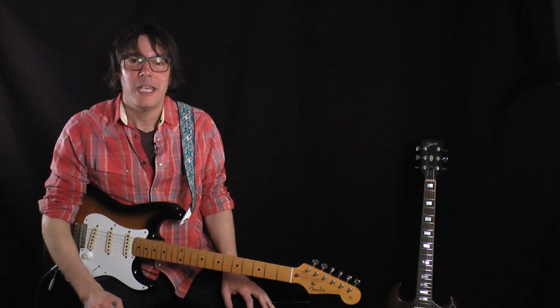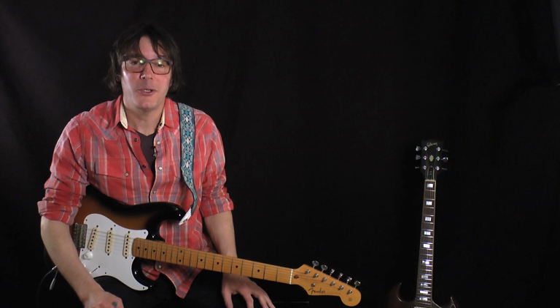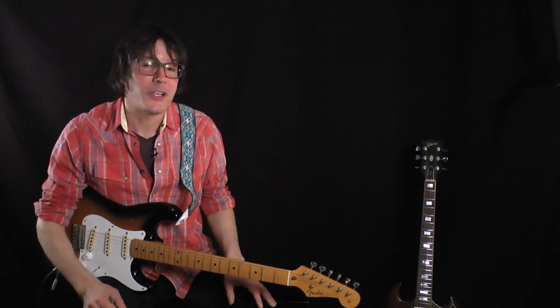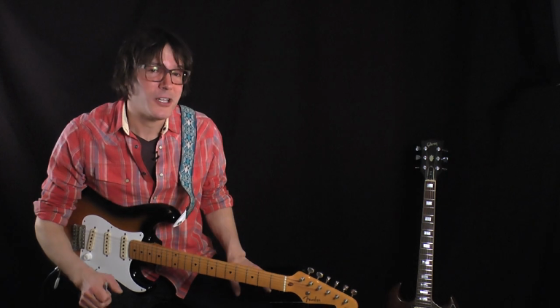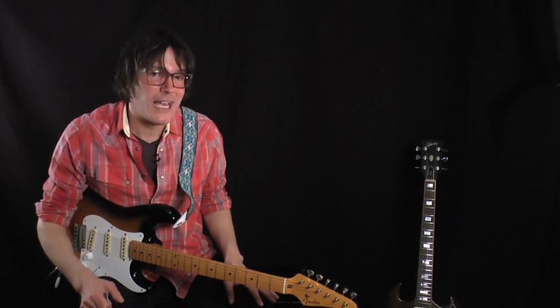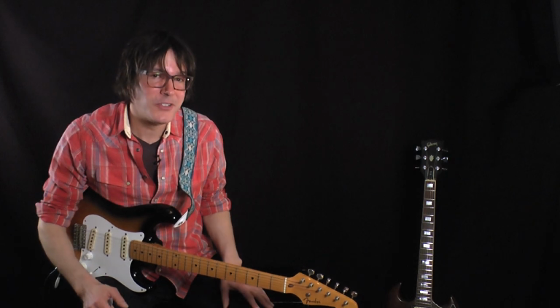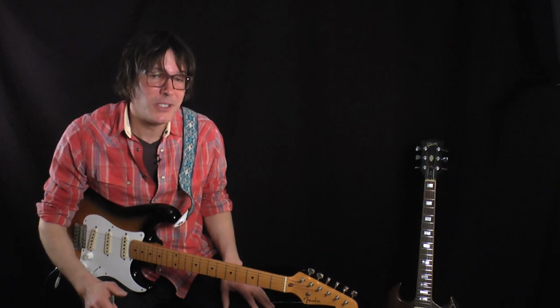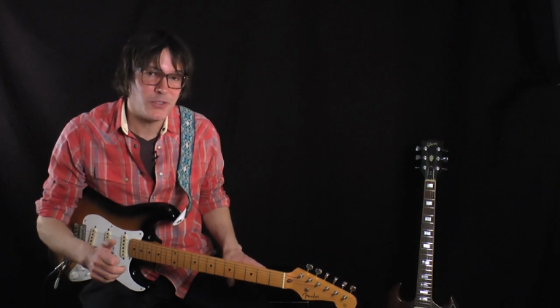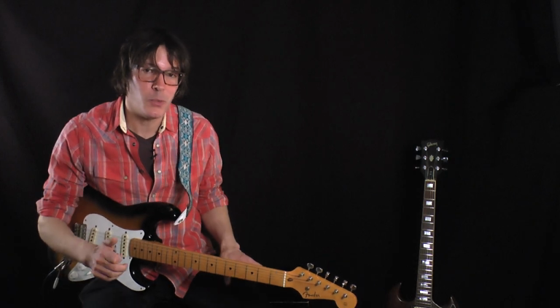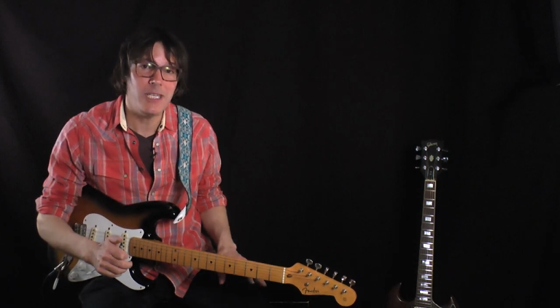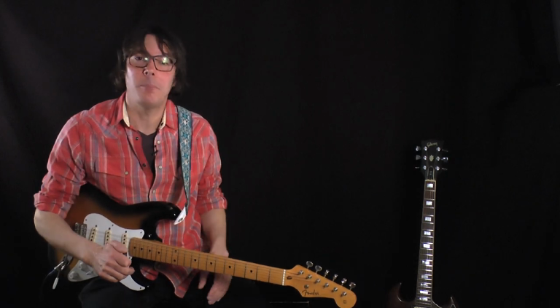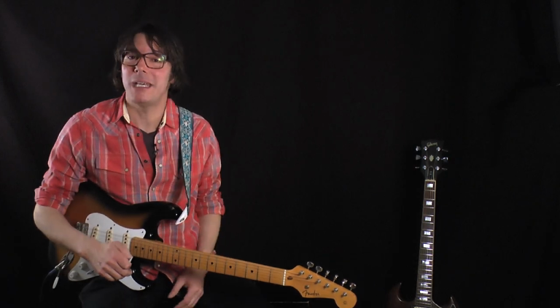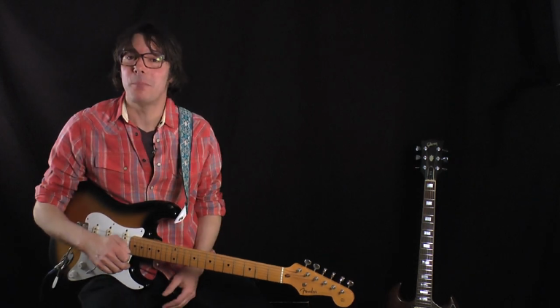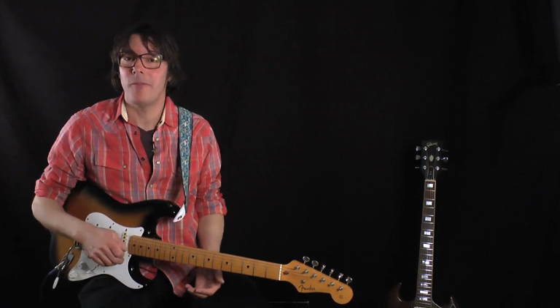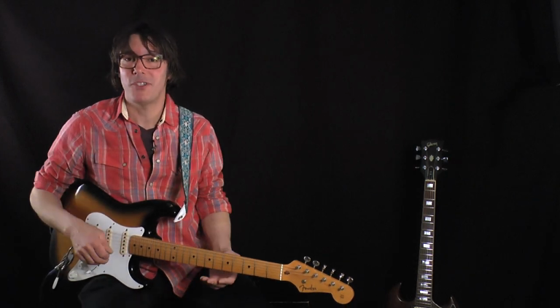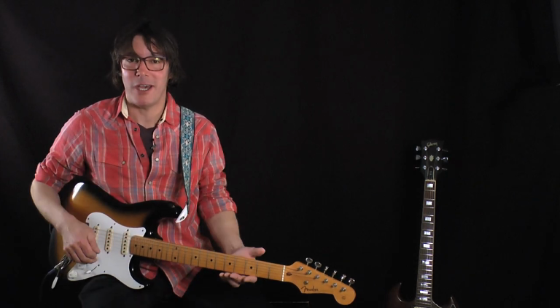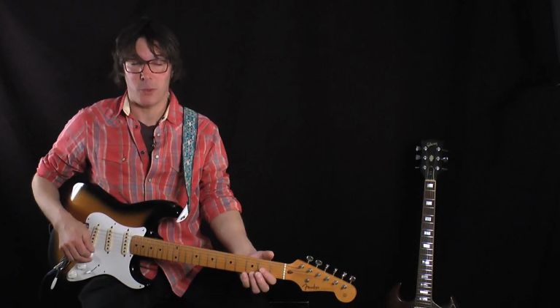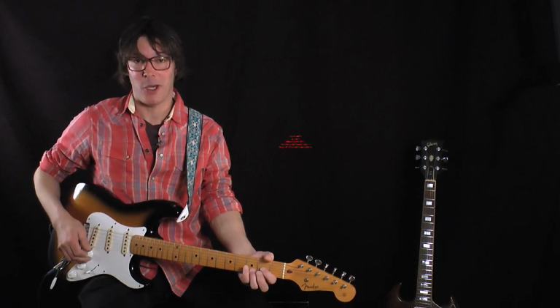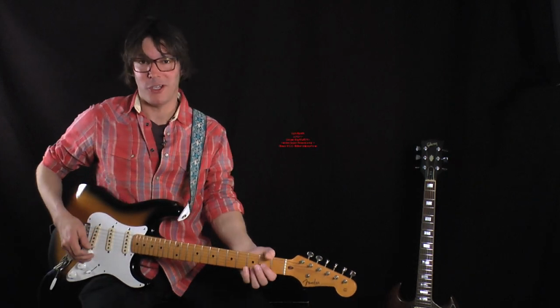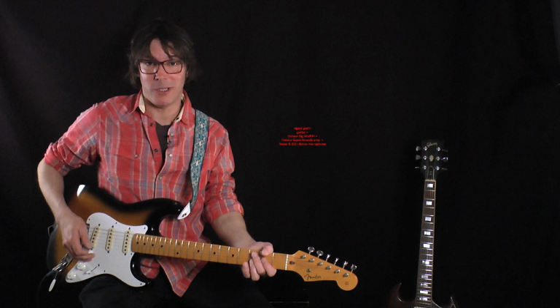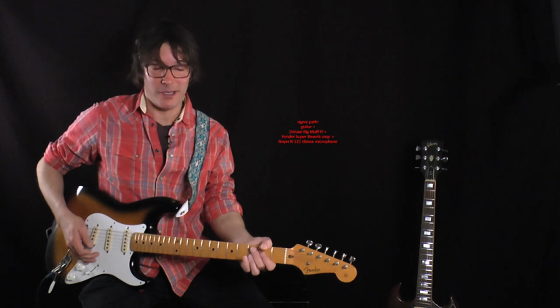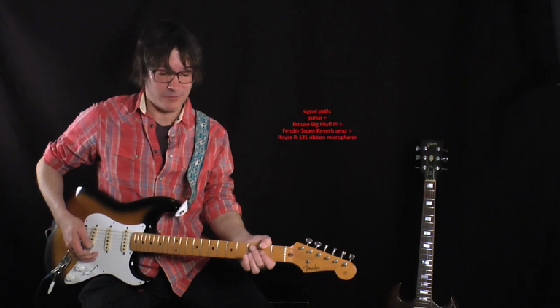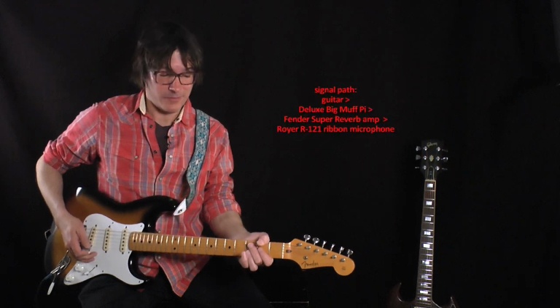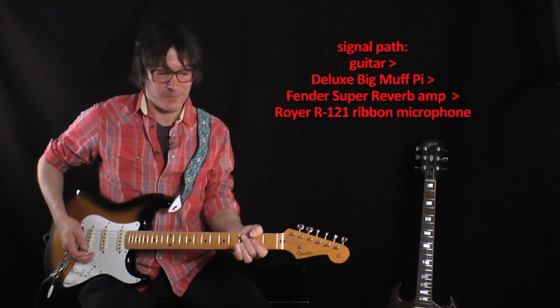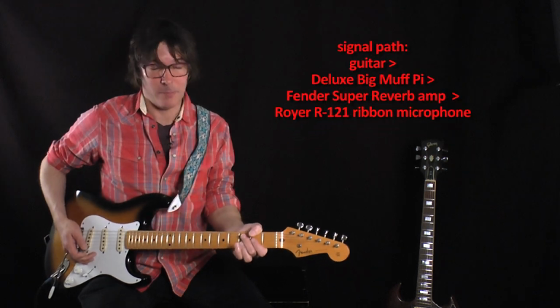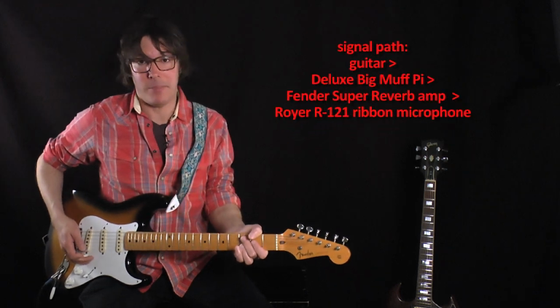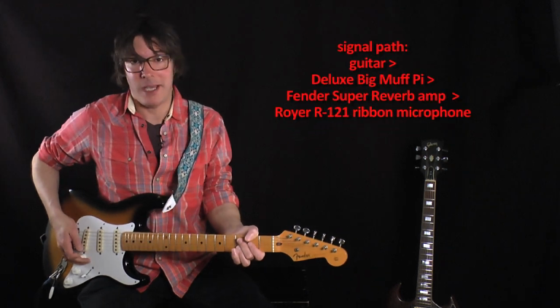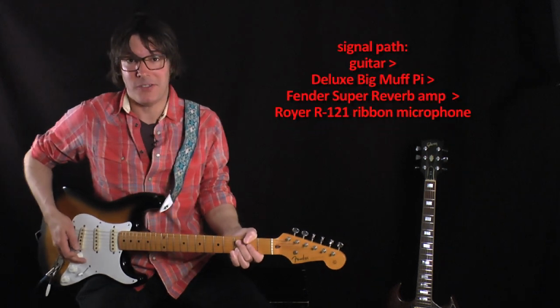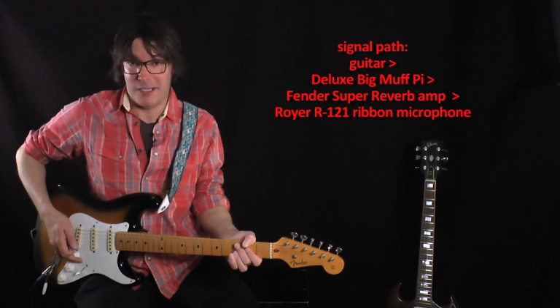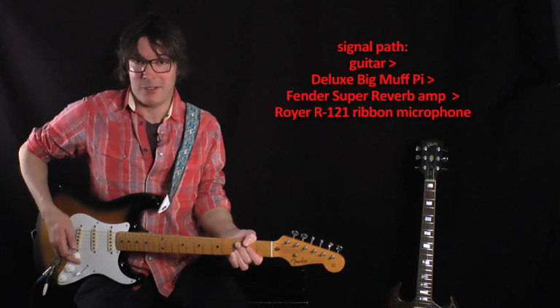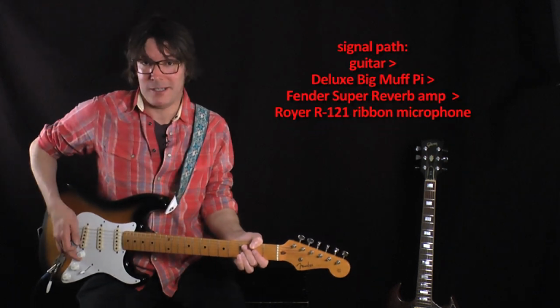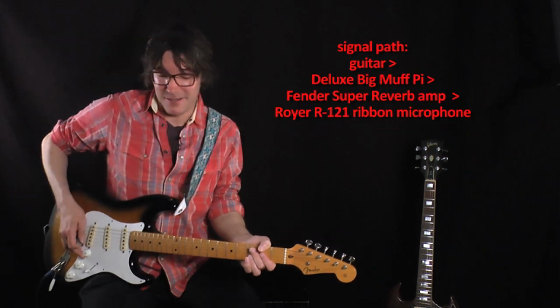Here's the classic sweet Big Muff sound we all know and love. Bypassed, and then I'll kick it on.